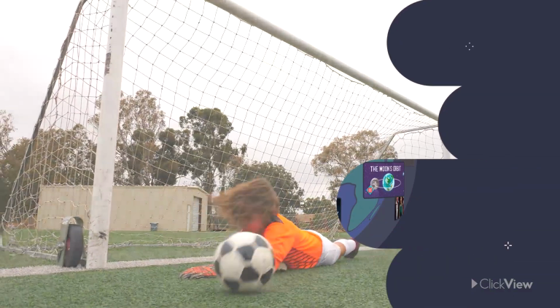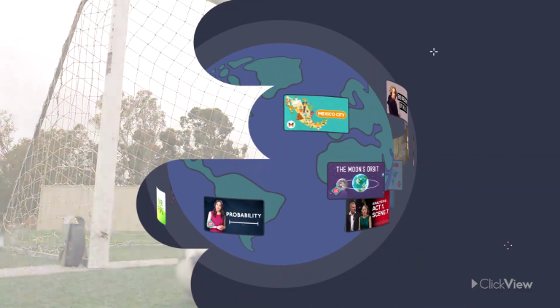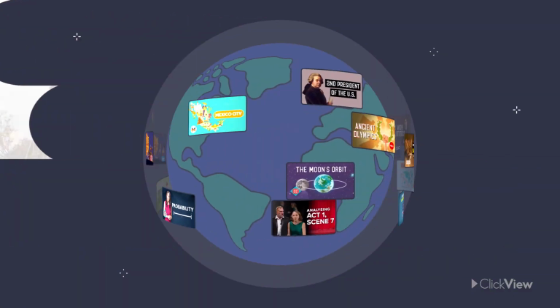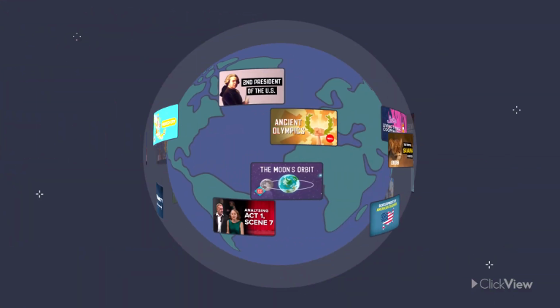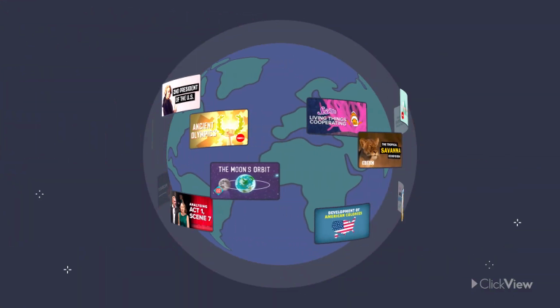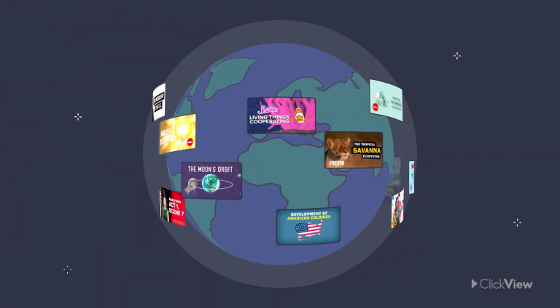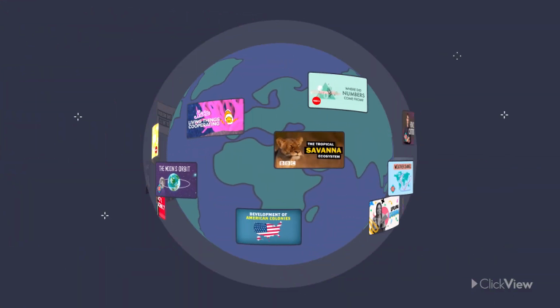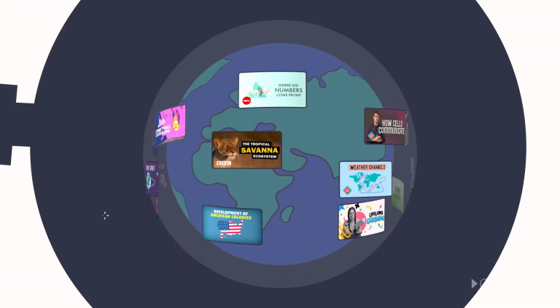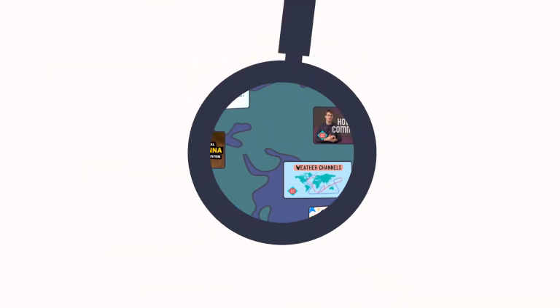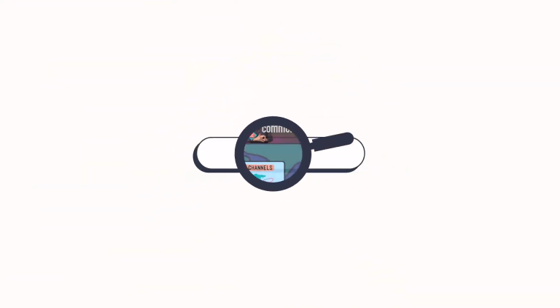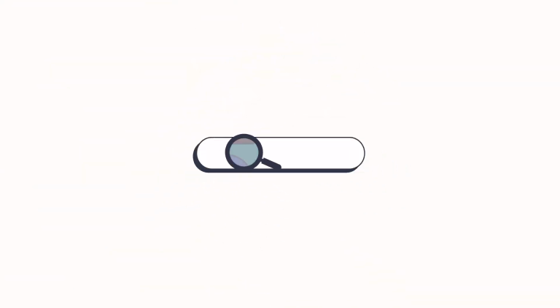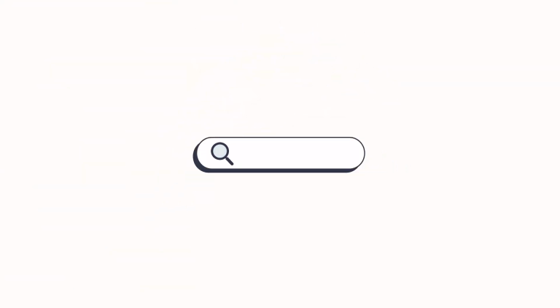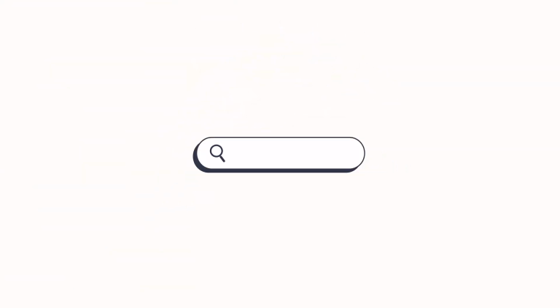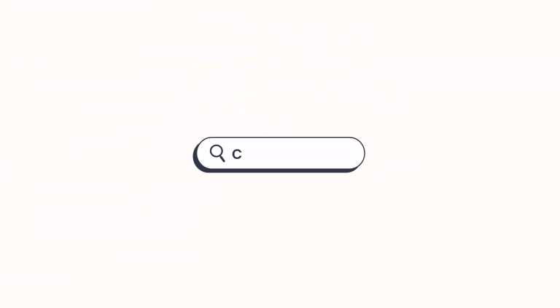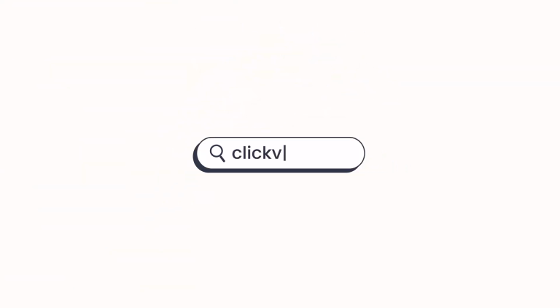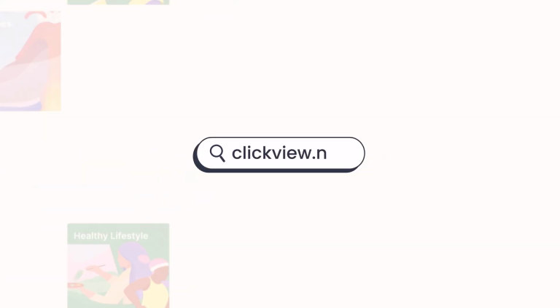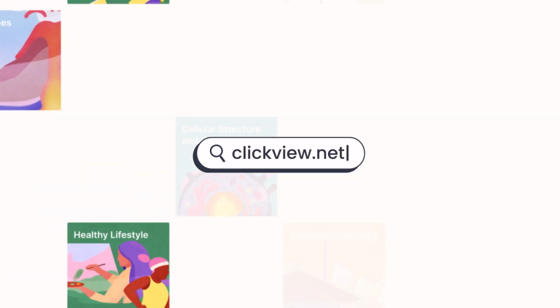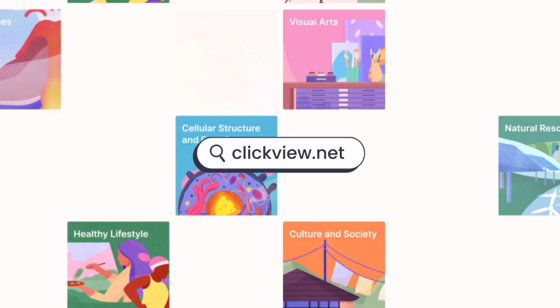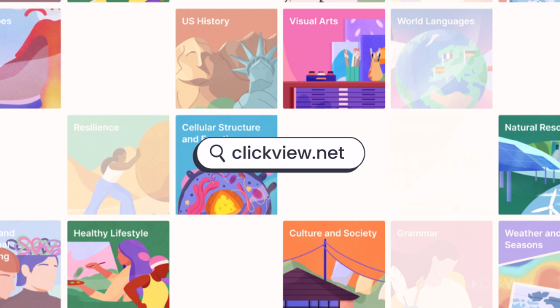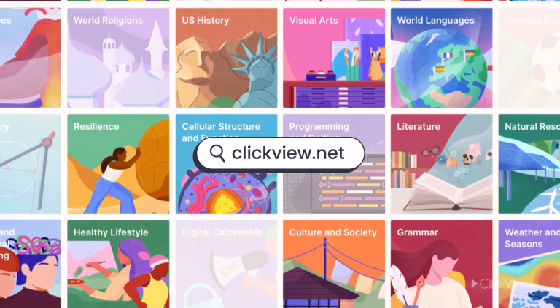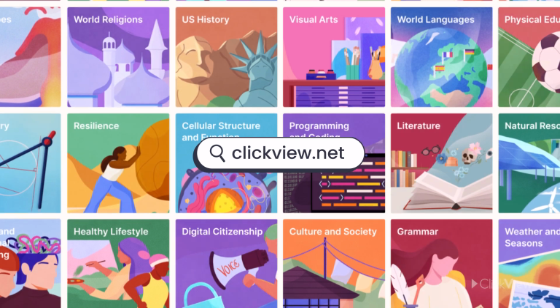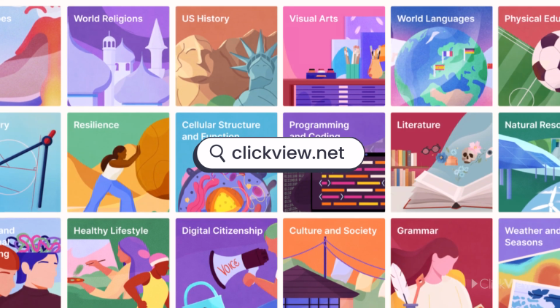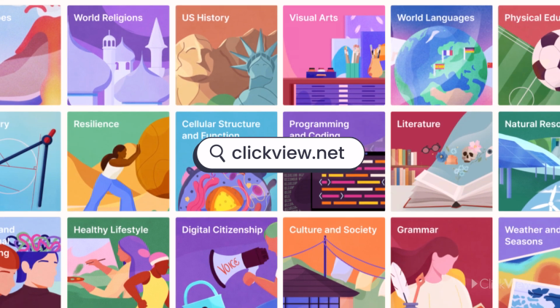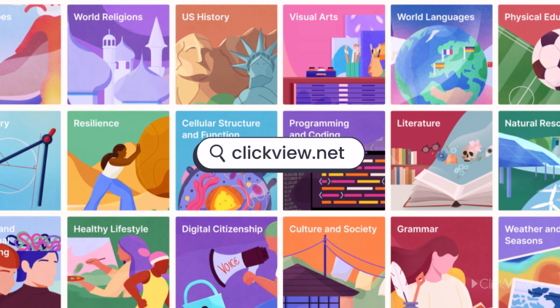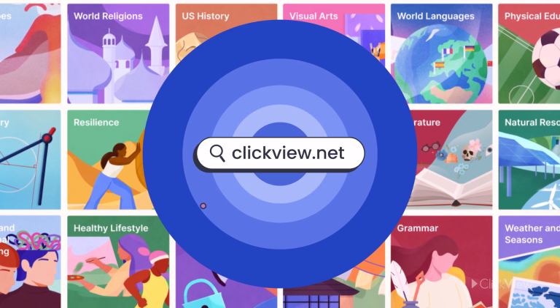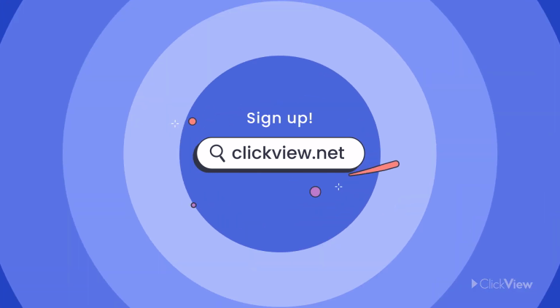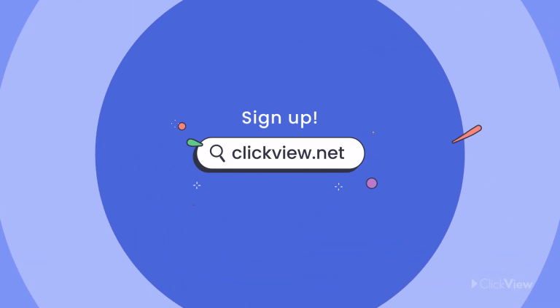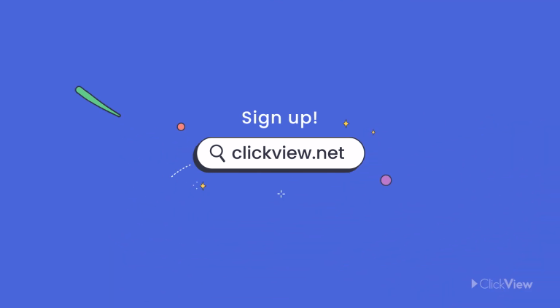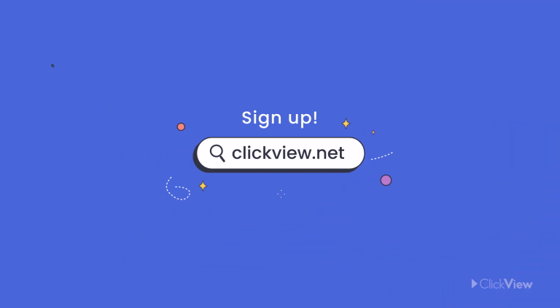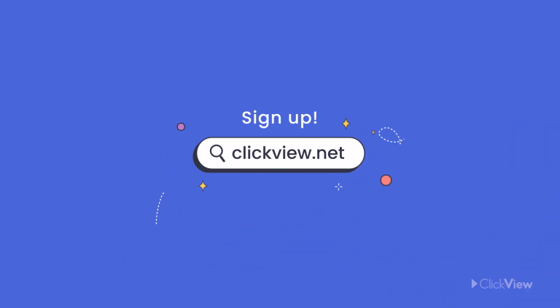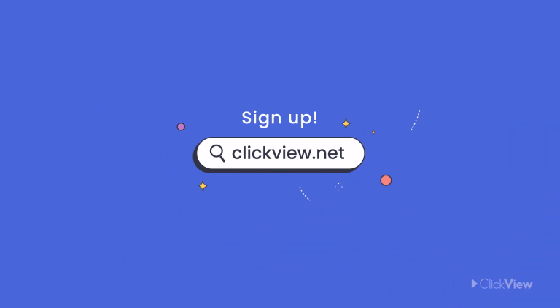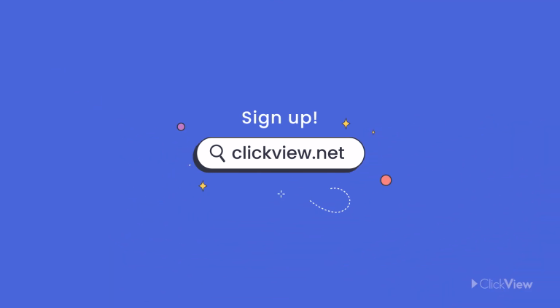If you liked this video, you can find it and so many more at clickview.net. Sign up for free today.